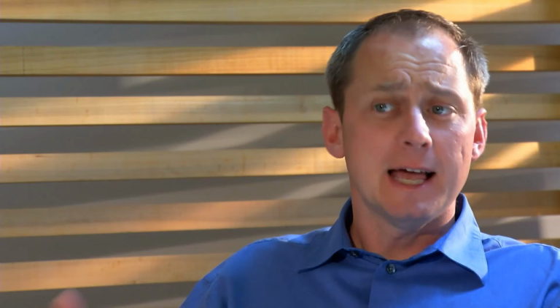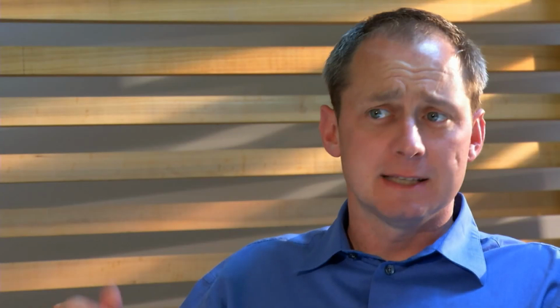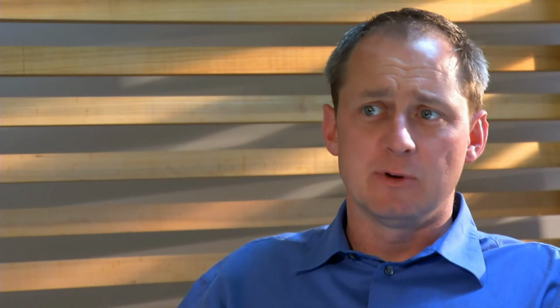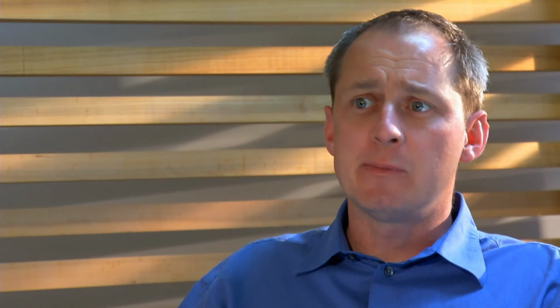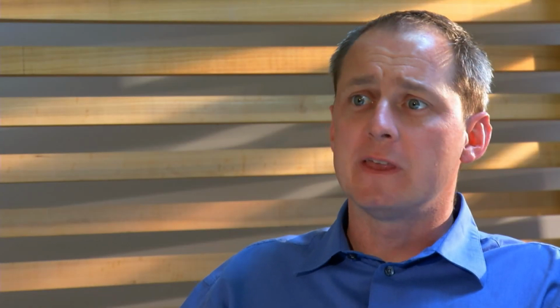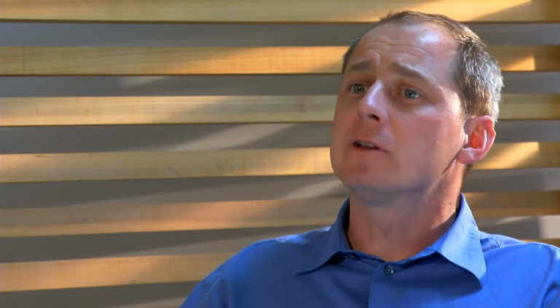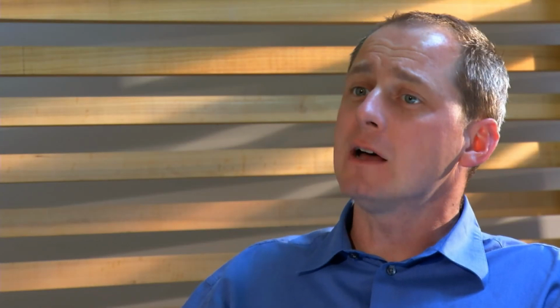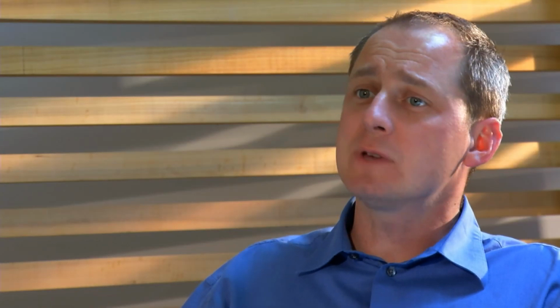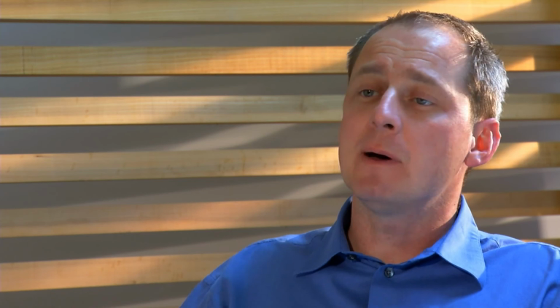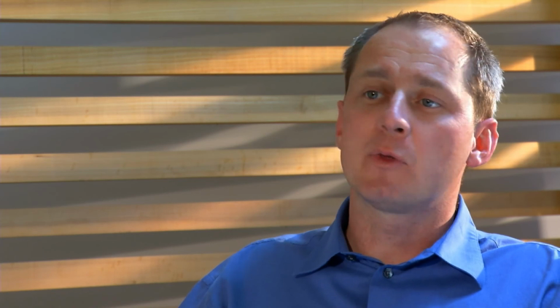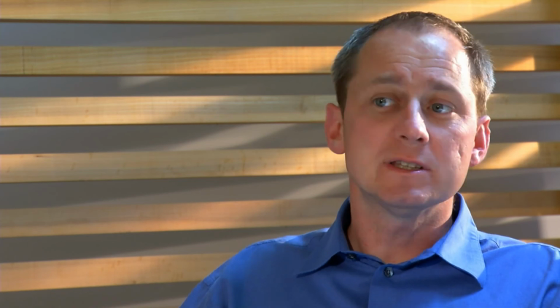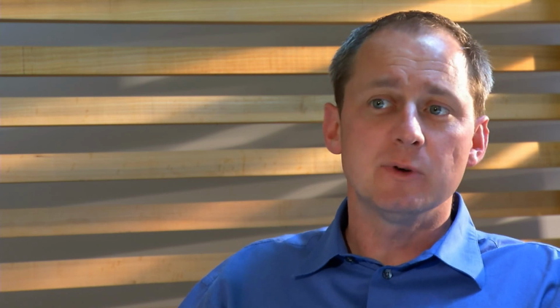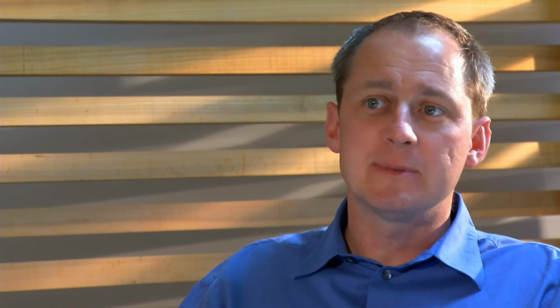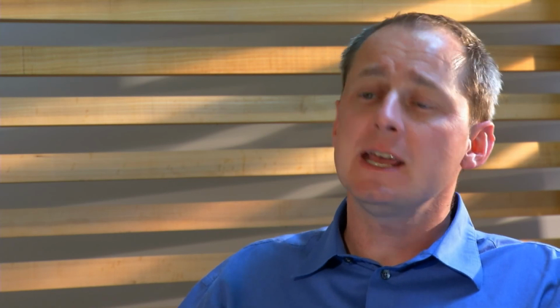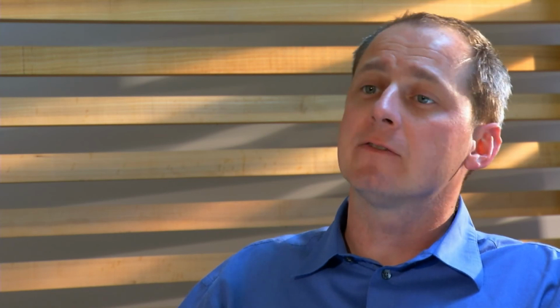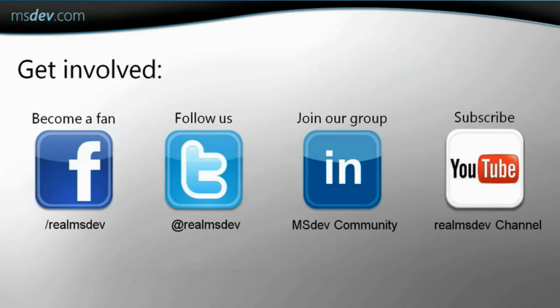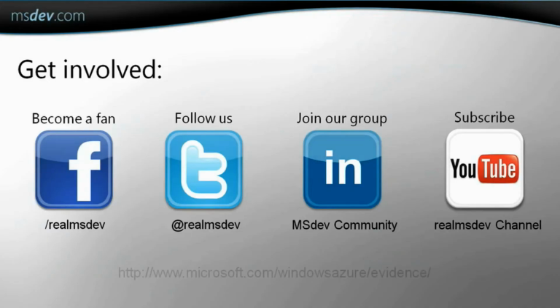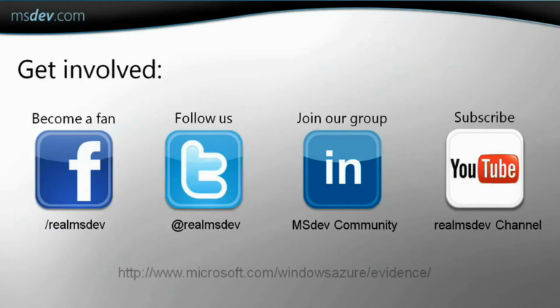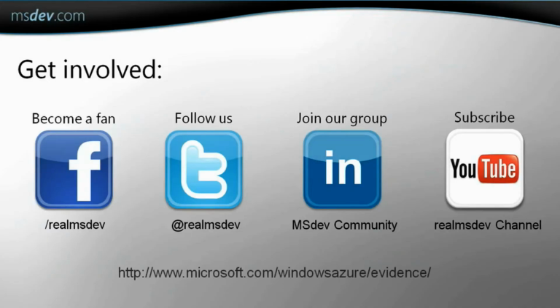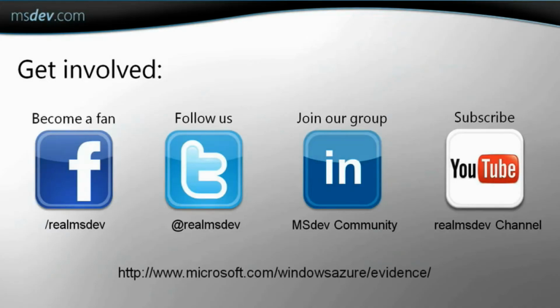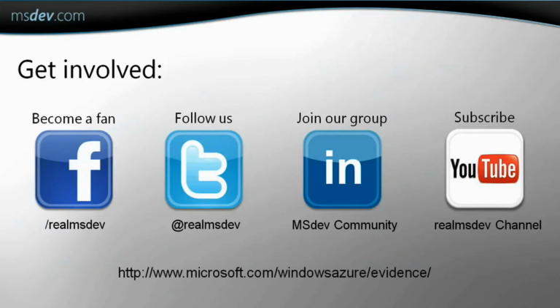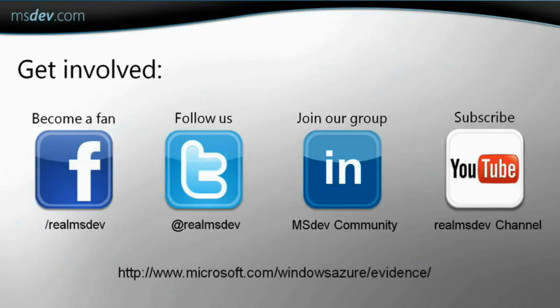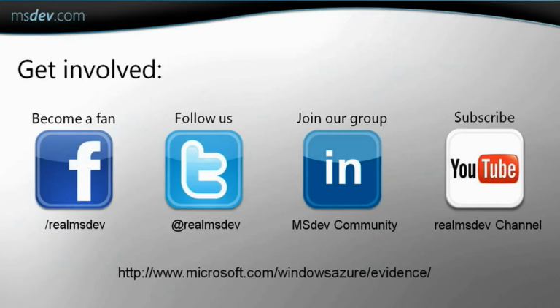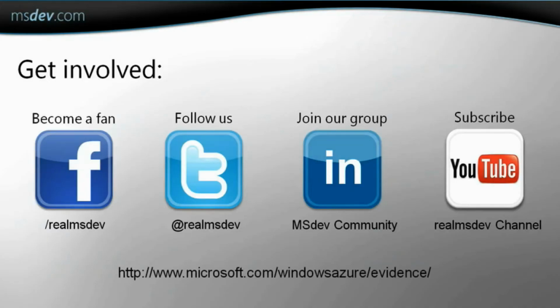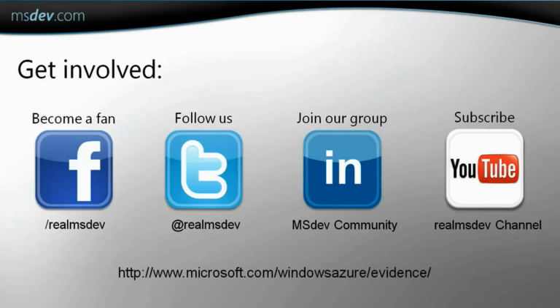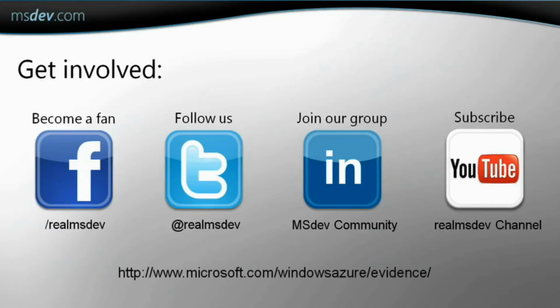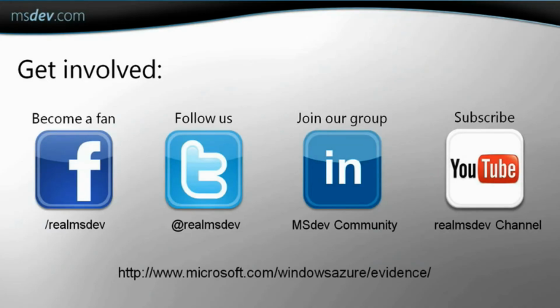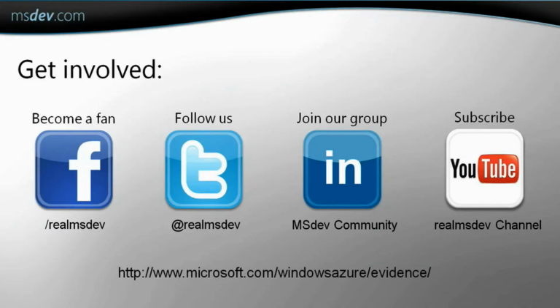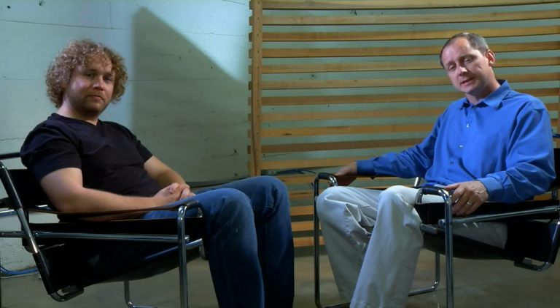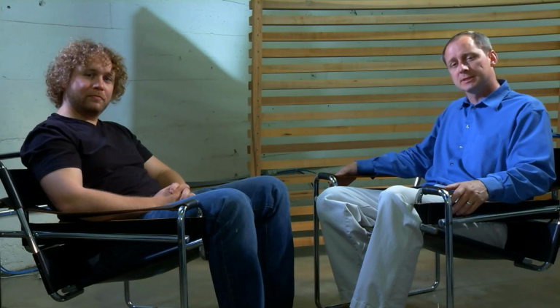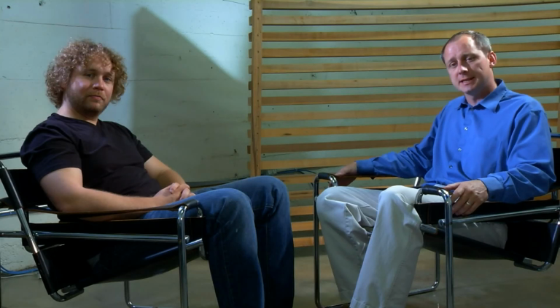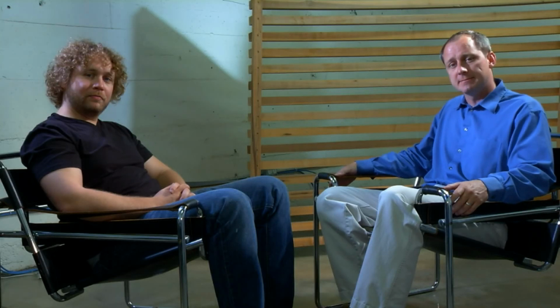Lastly, remember that you can also keep up with what's new on MSDev through Facebook, Twitter, LinkedIn, and YouTube. Thanks for listening in.